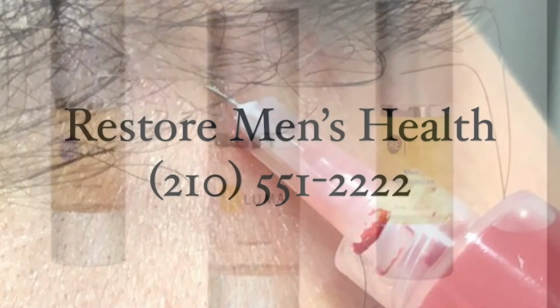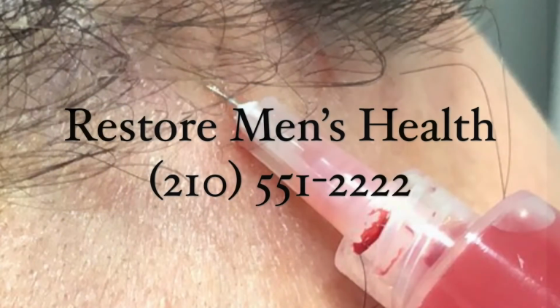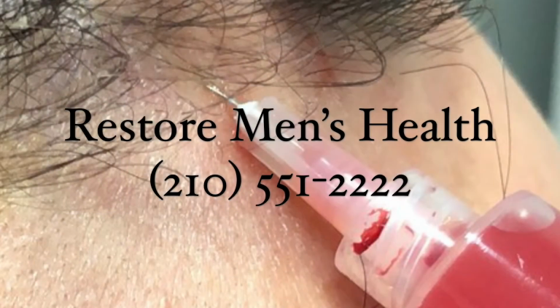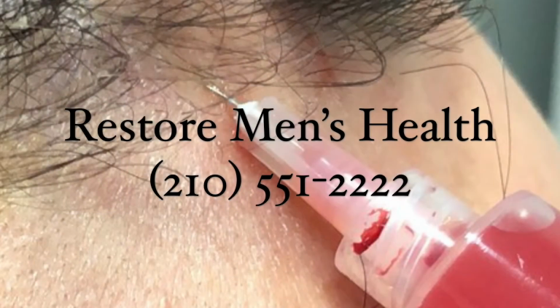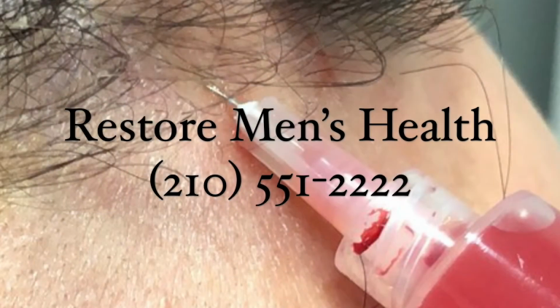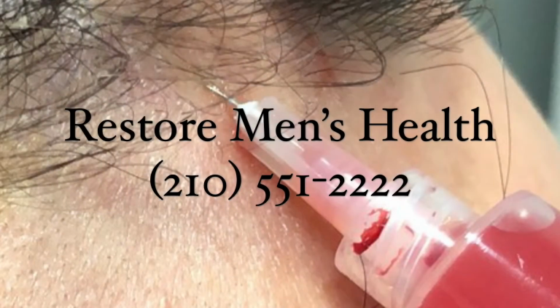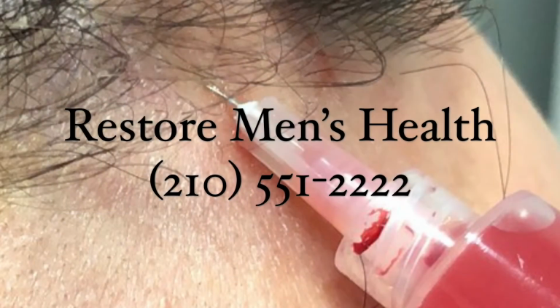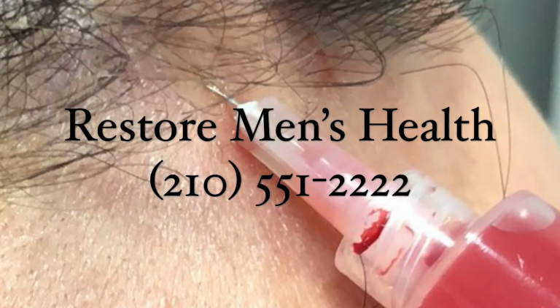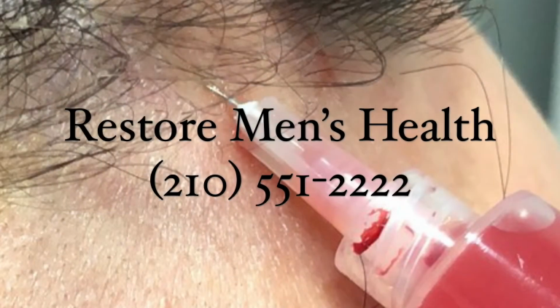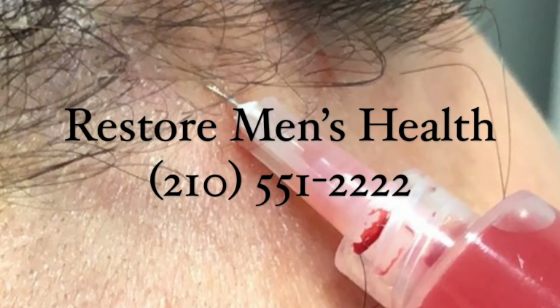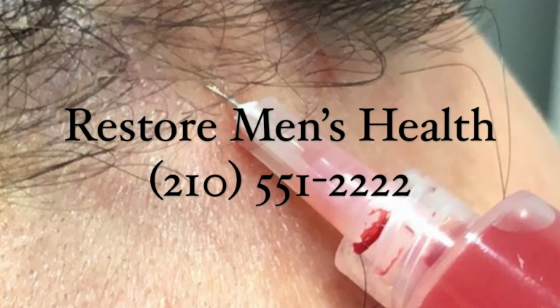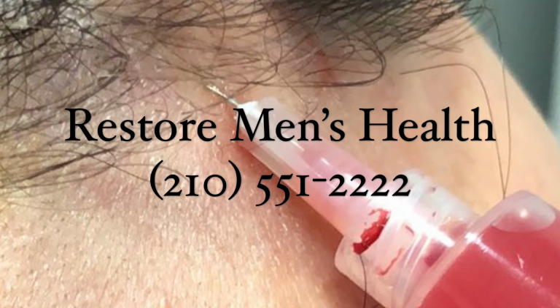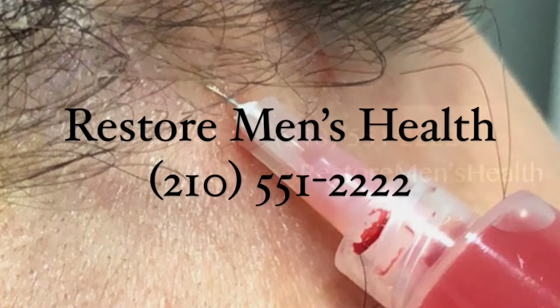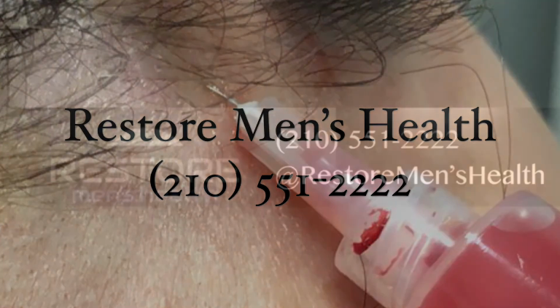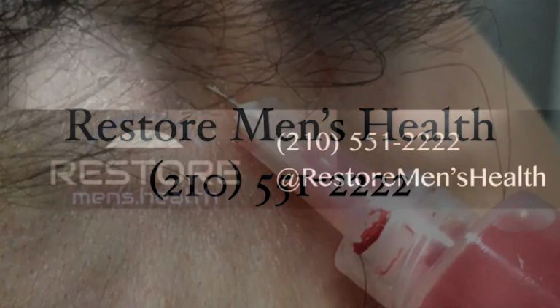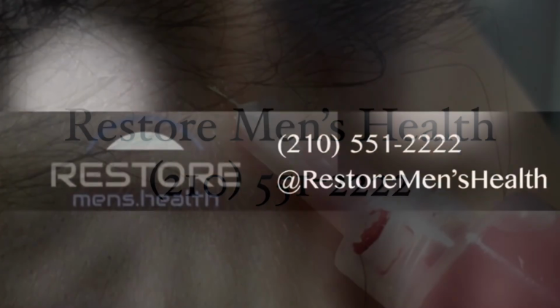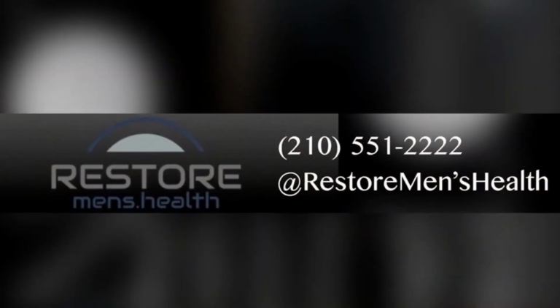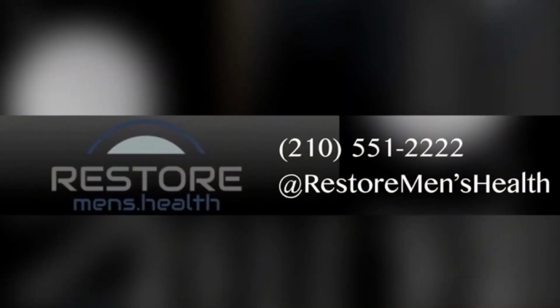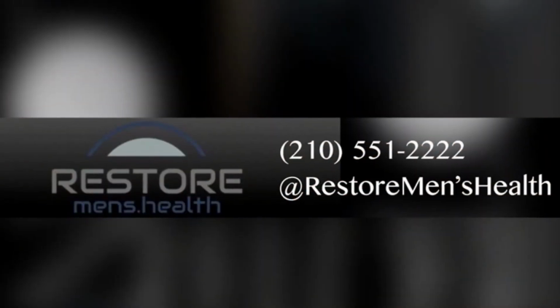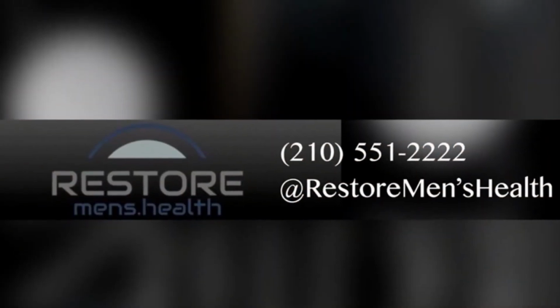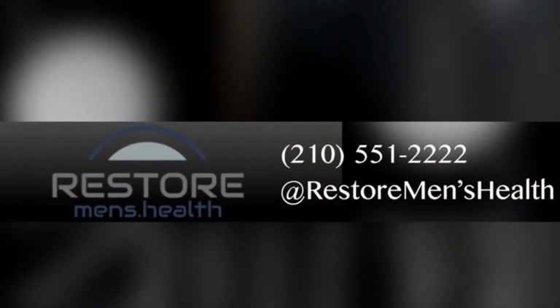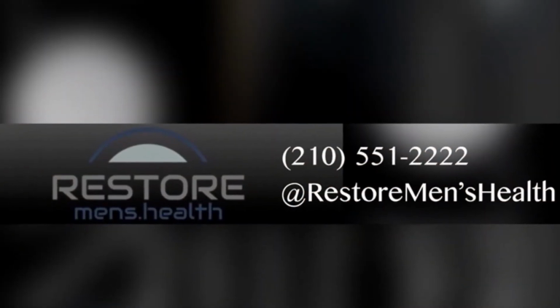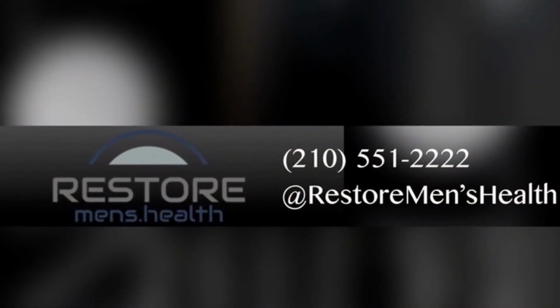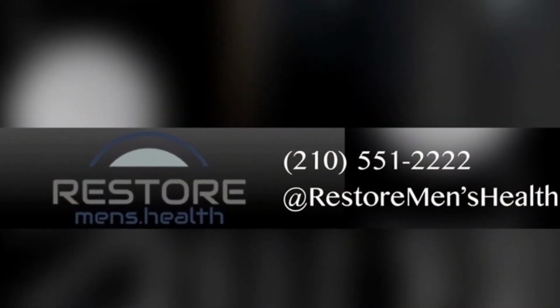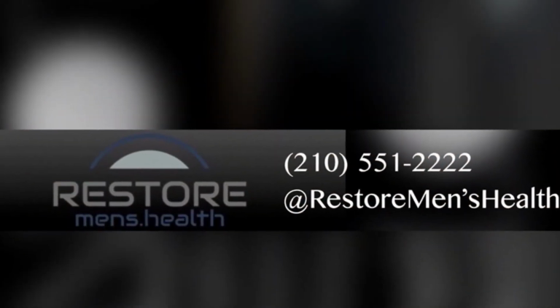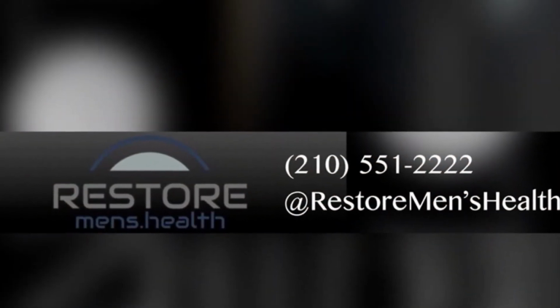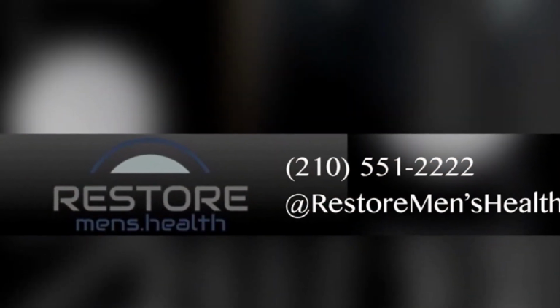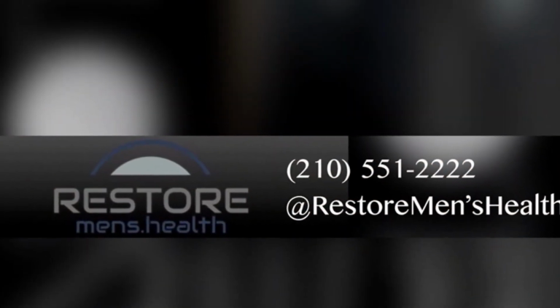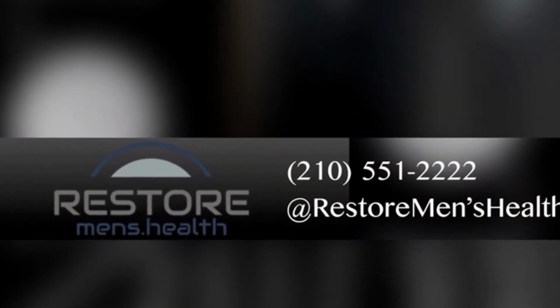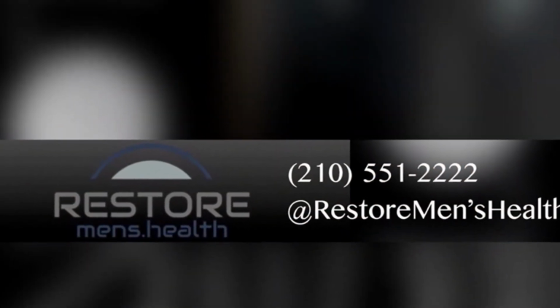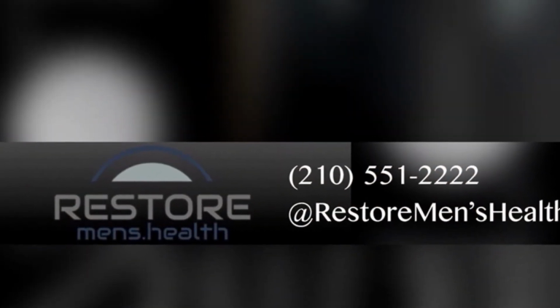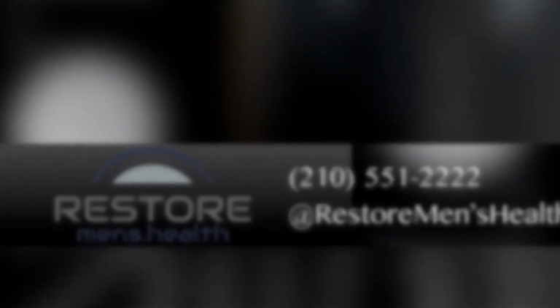Are you interested? Feel free to give us a call at Restore Men's Health, 210-551-2222, or check us out at Restore Men's Health.